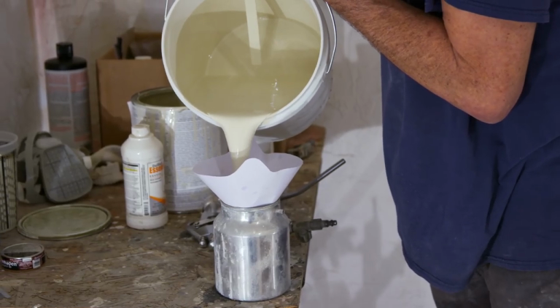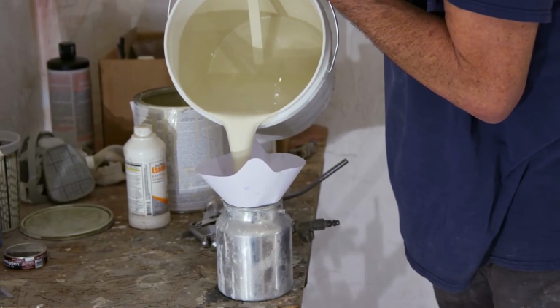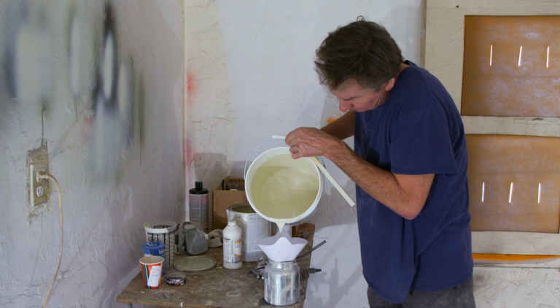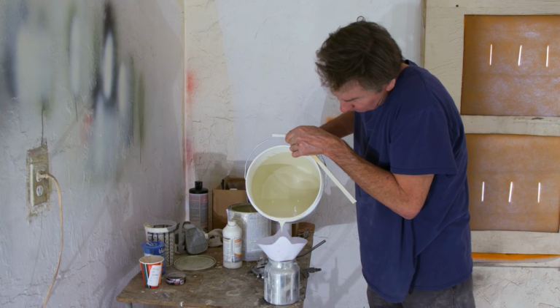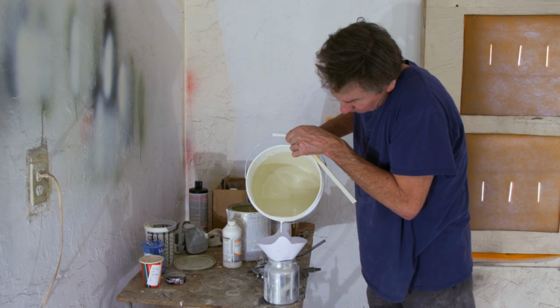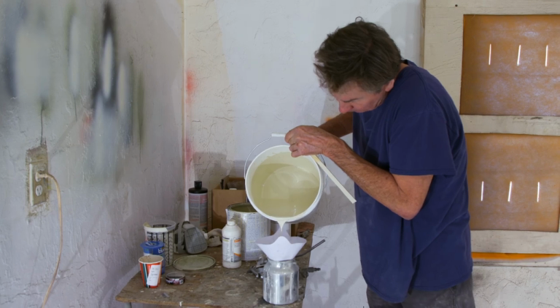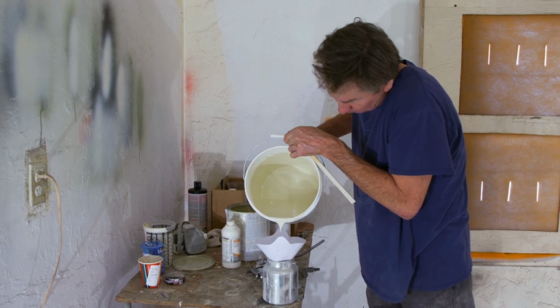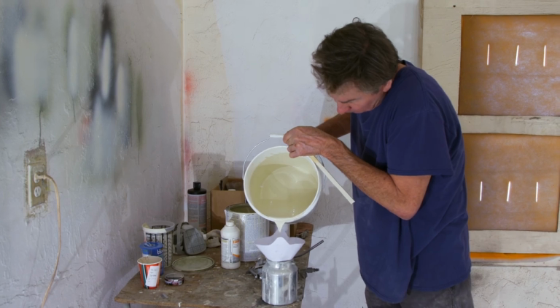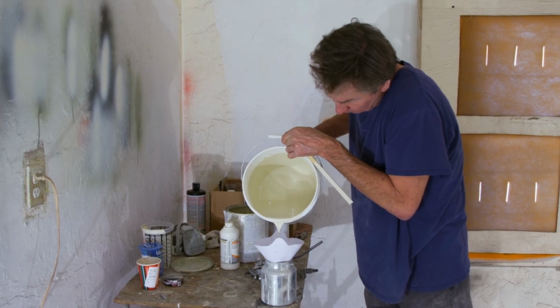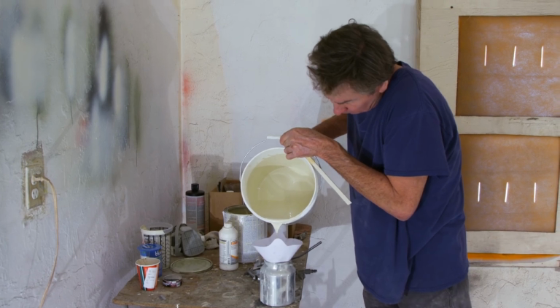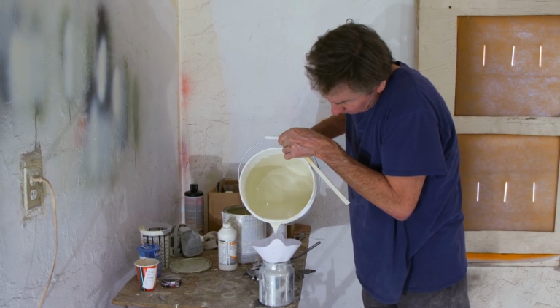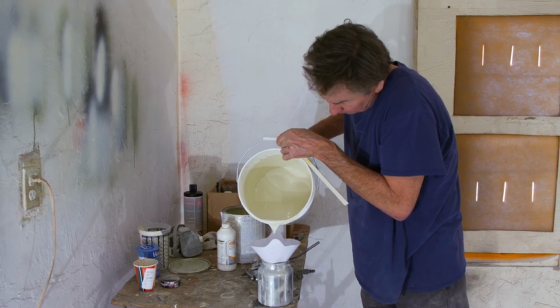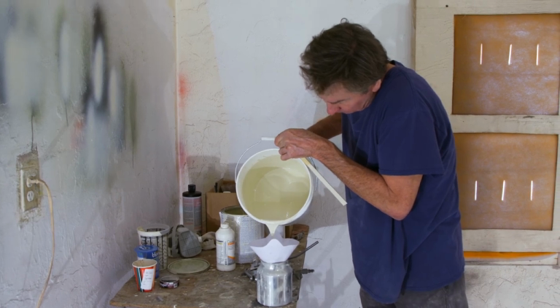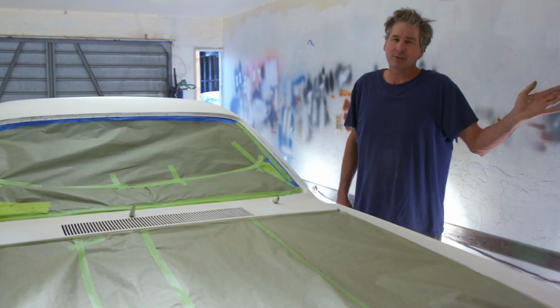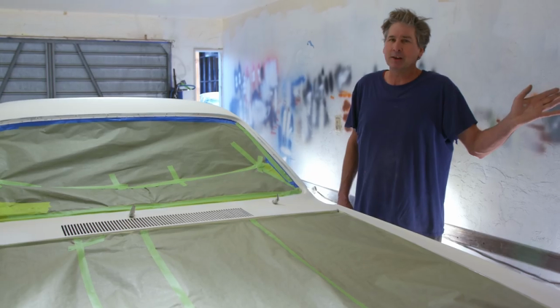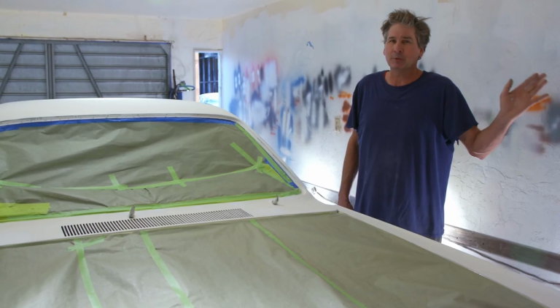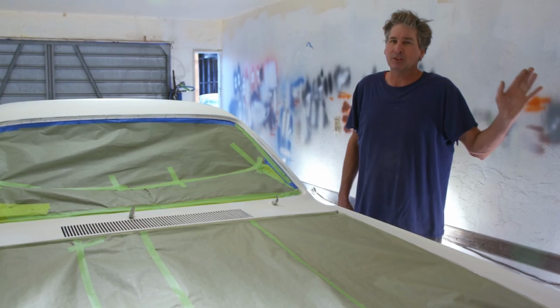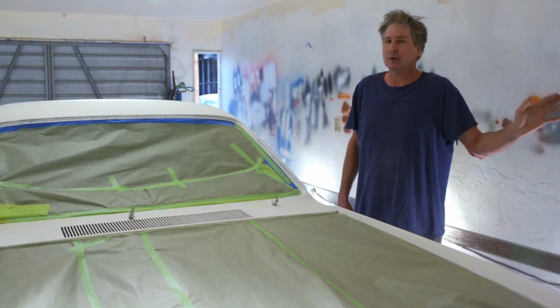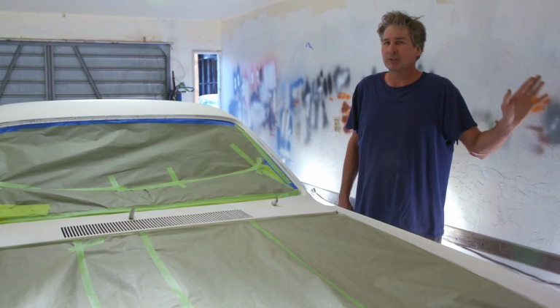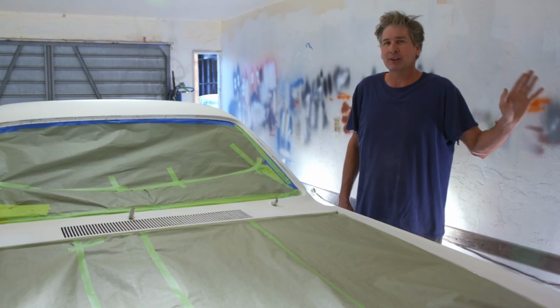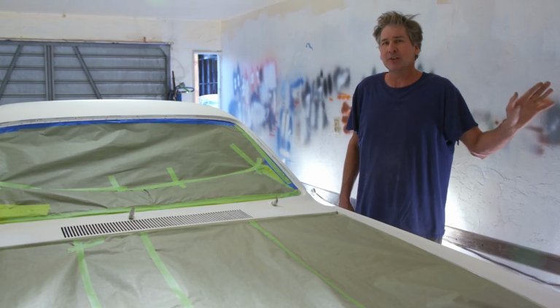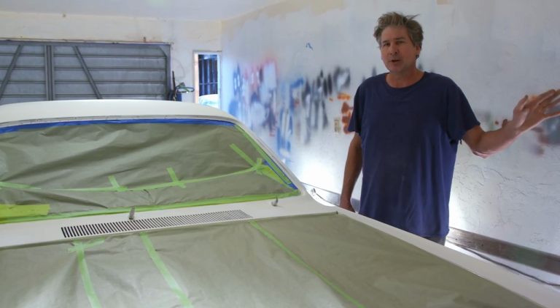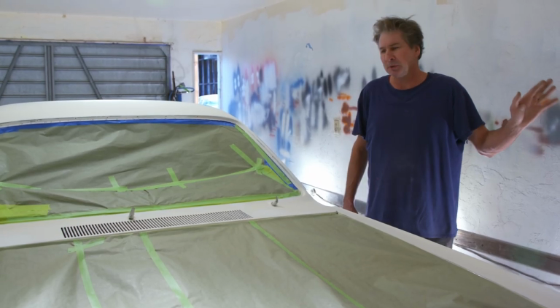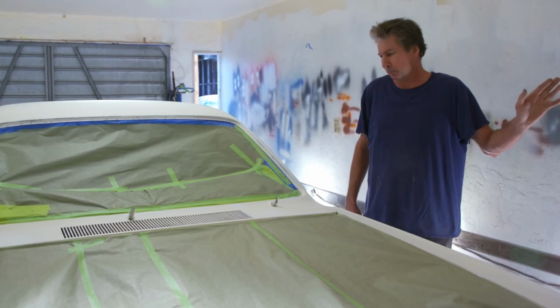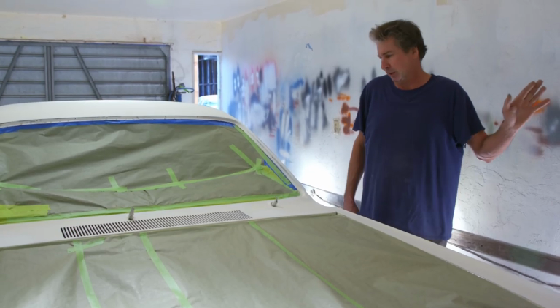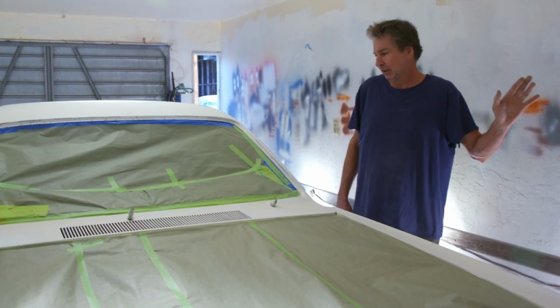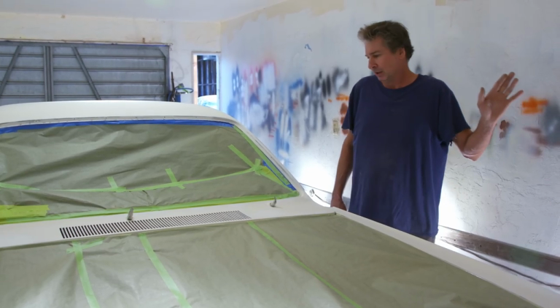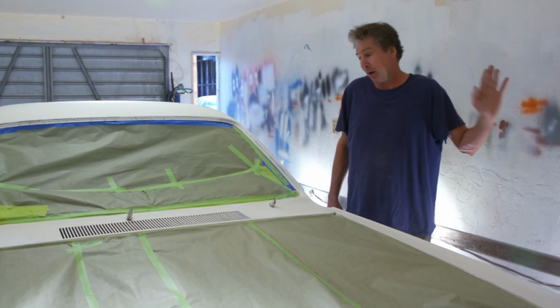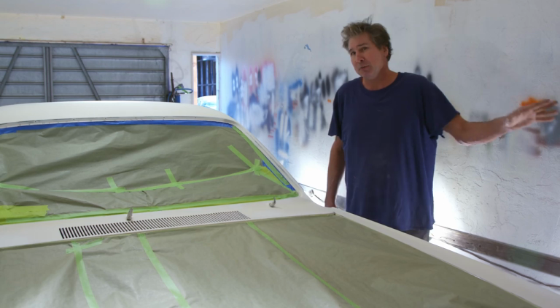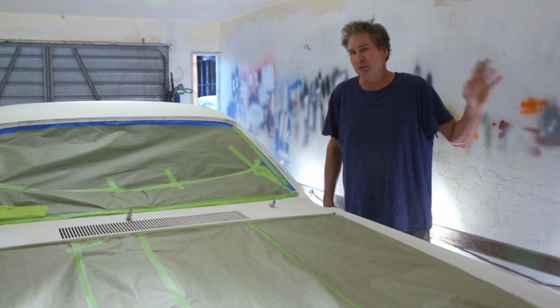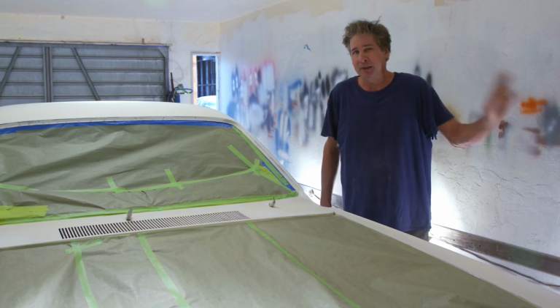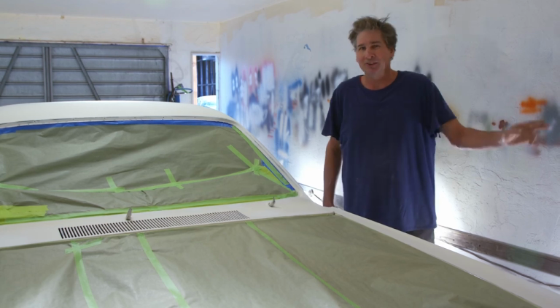Once I mix that paint together with the catalyst, it just has a life of six hours. So that is the commitment point. I'm mixing paint.